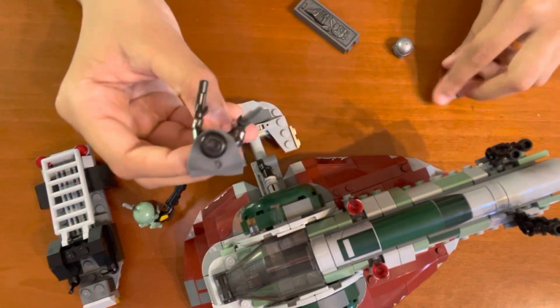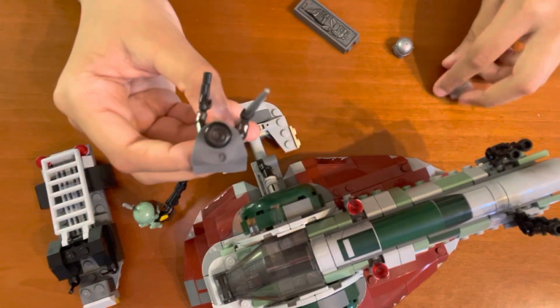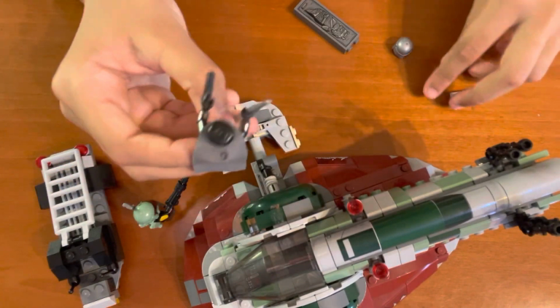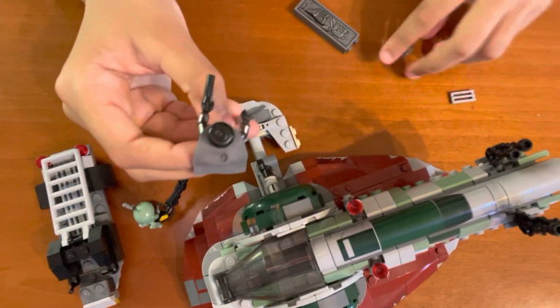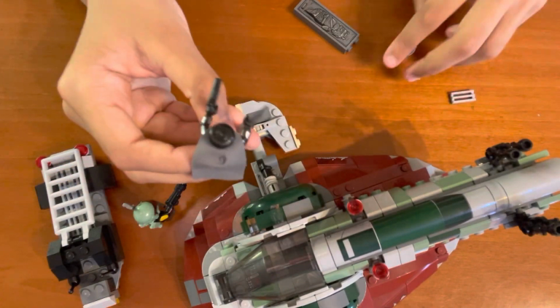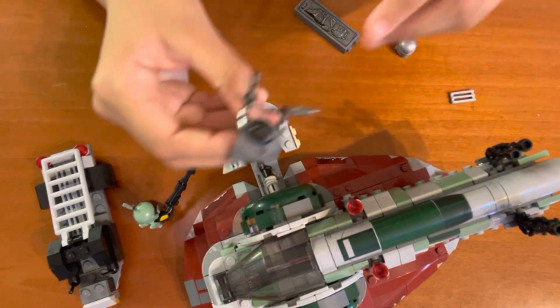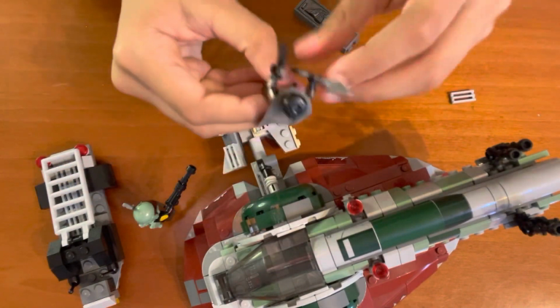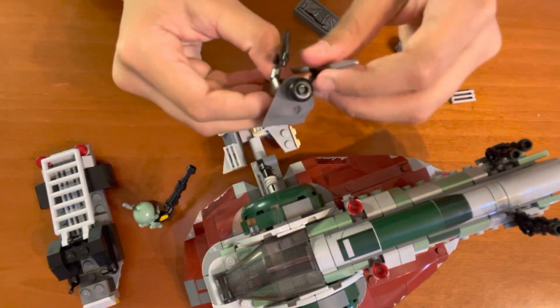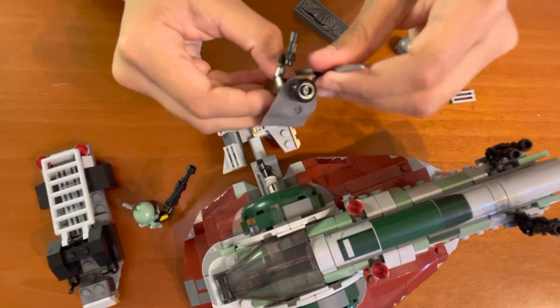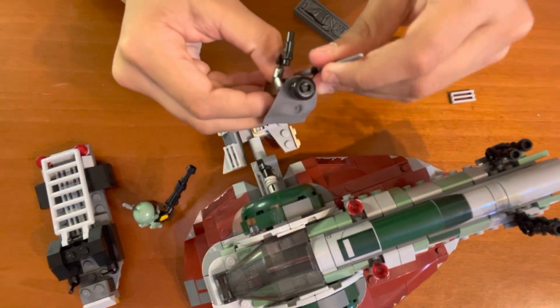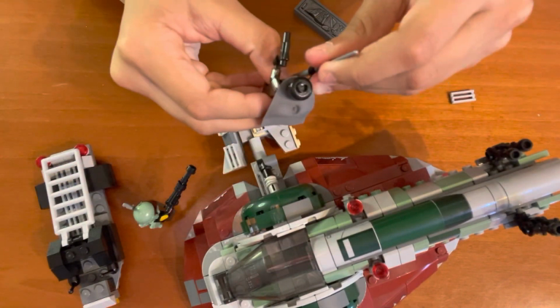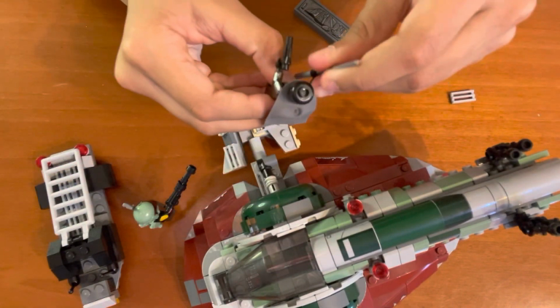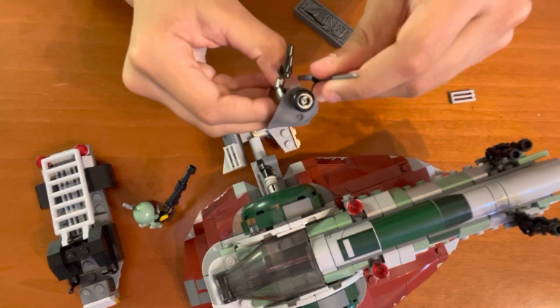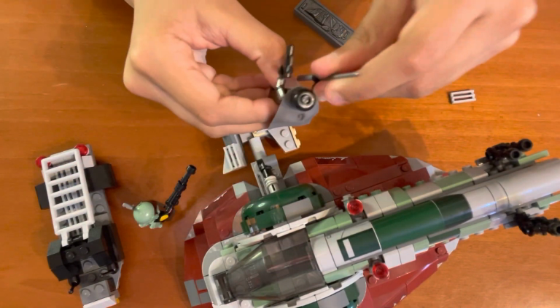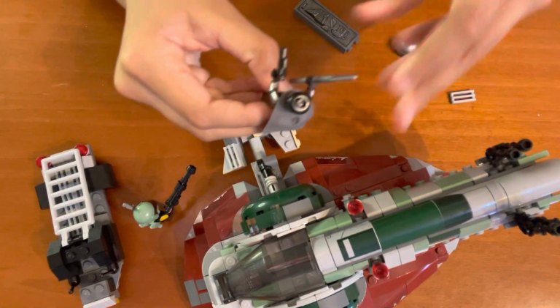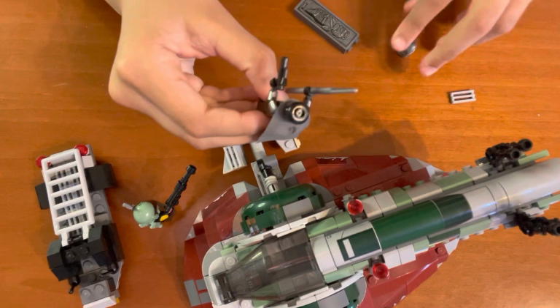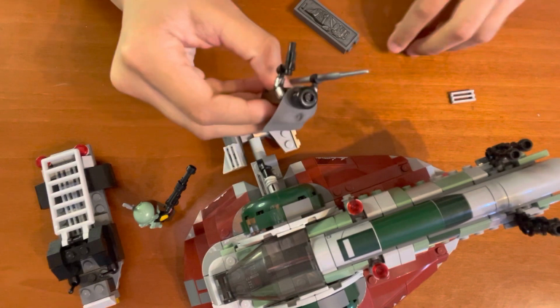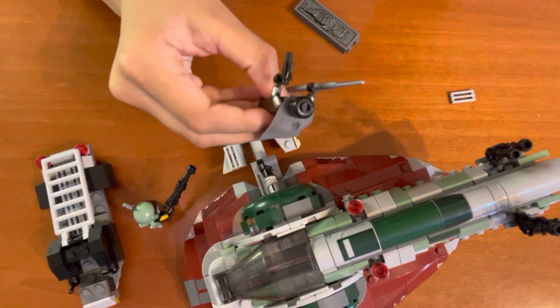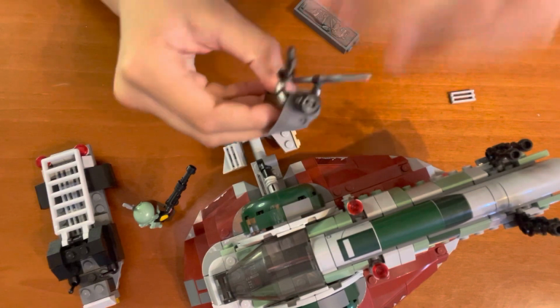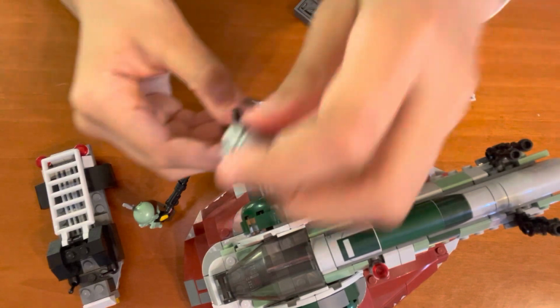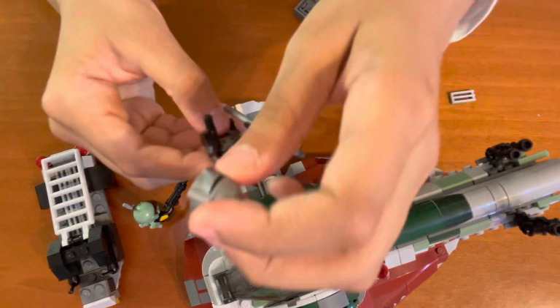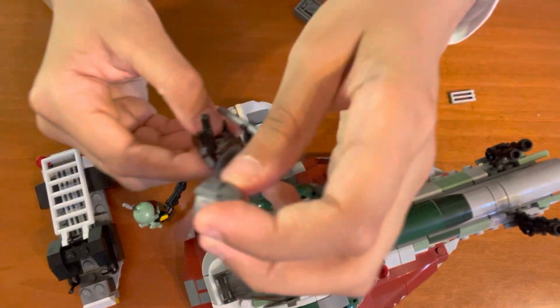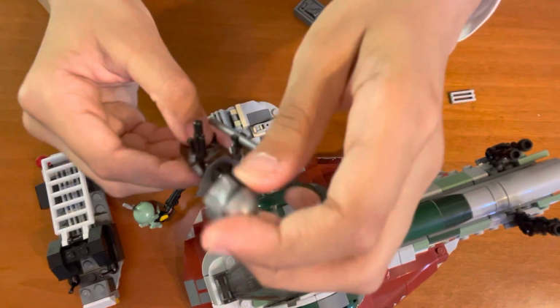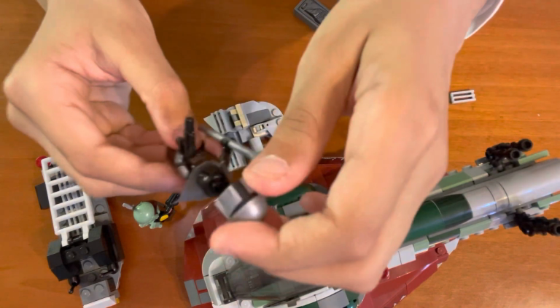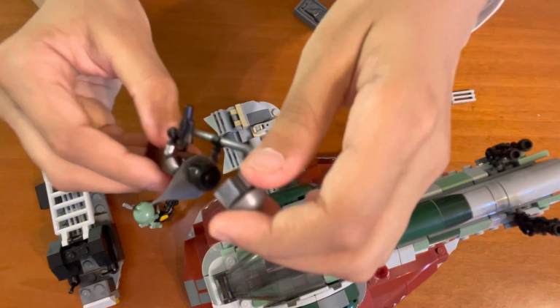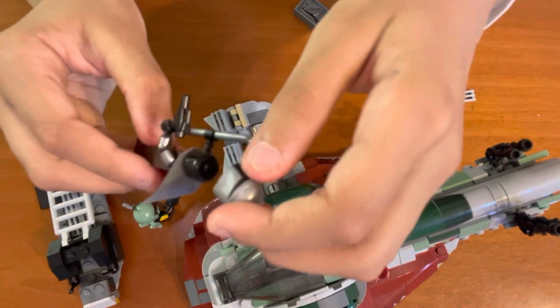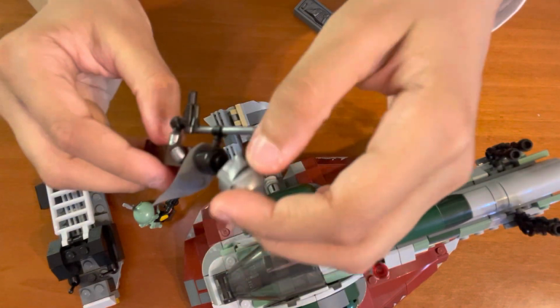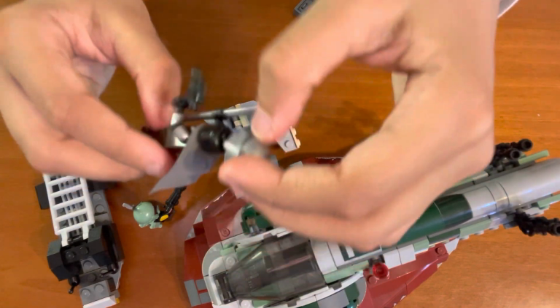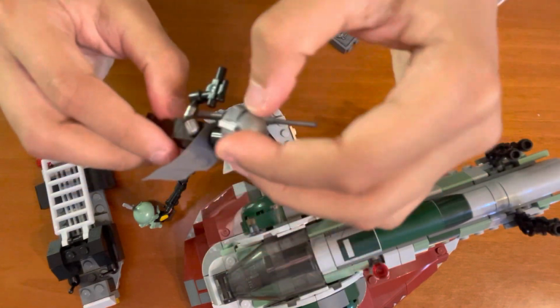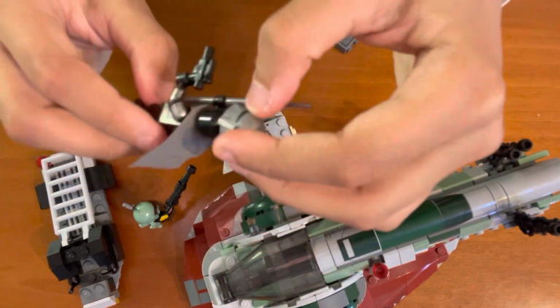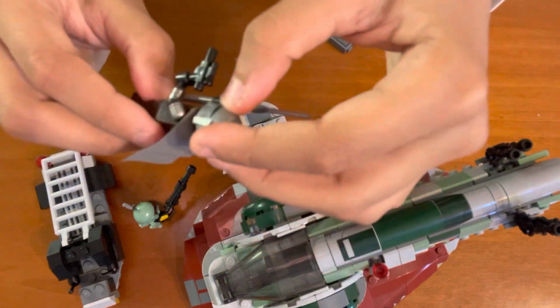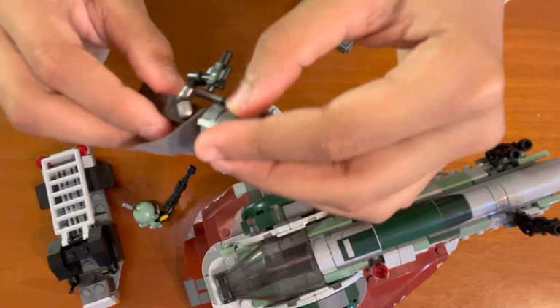Then his helmet. Of course, you can put add-ons onto it, but you don't have to.